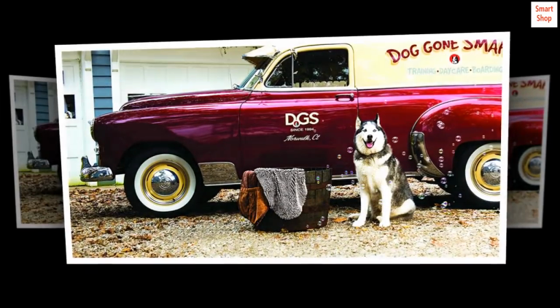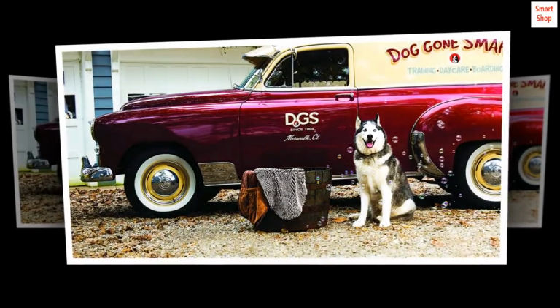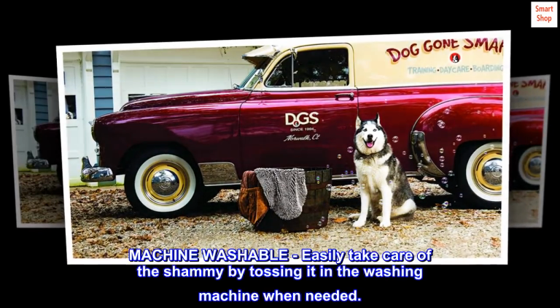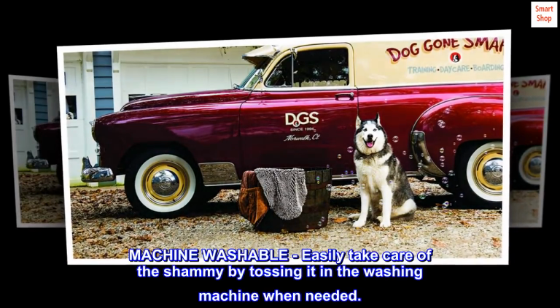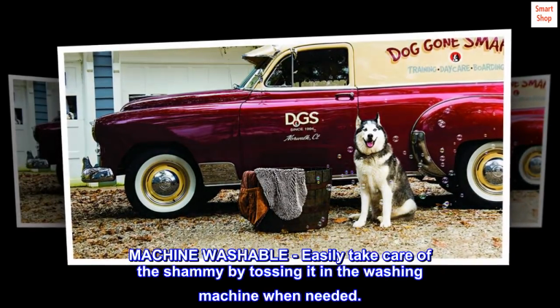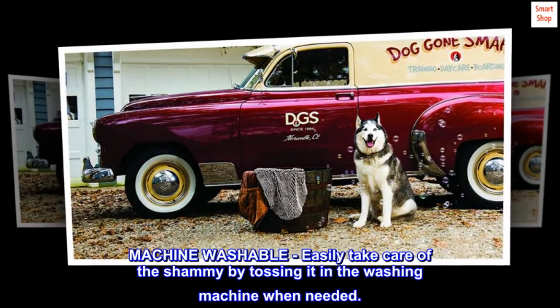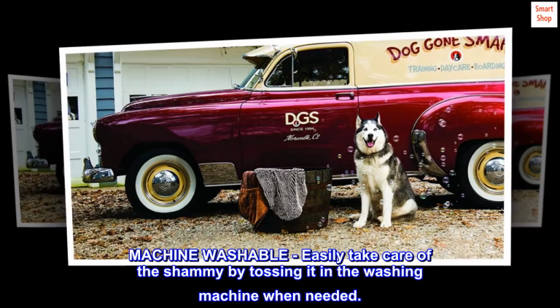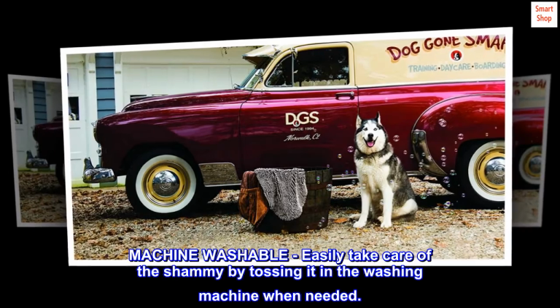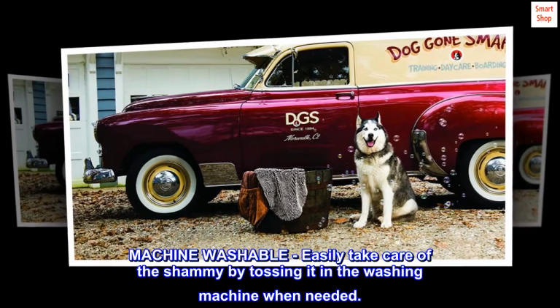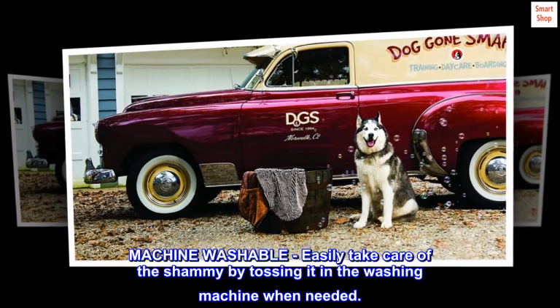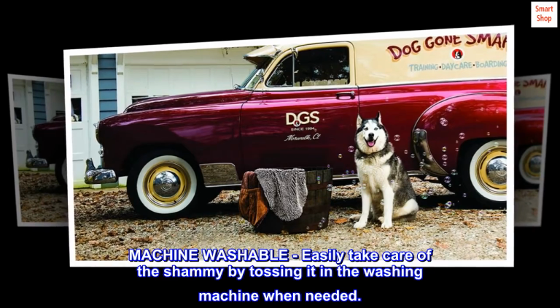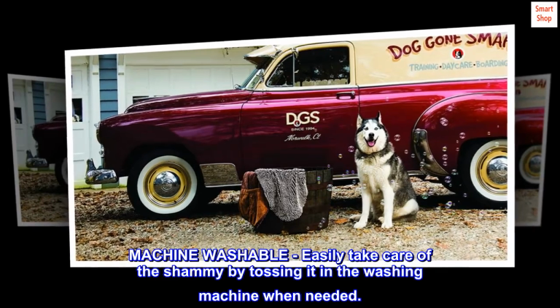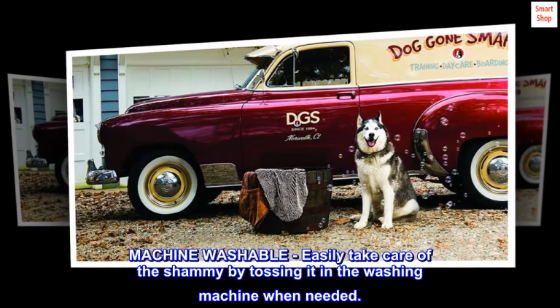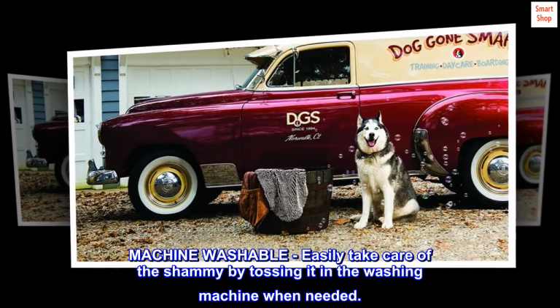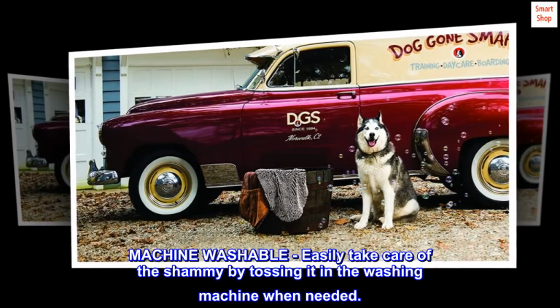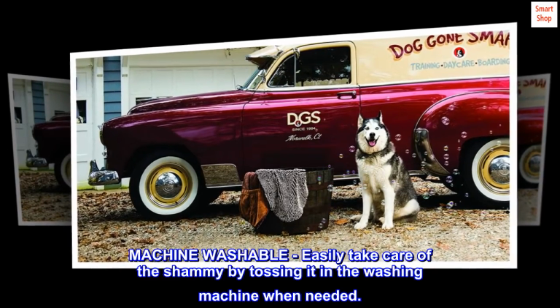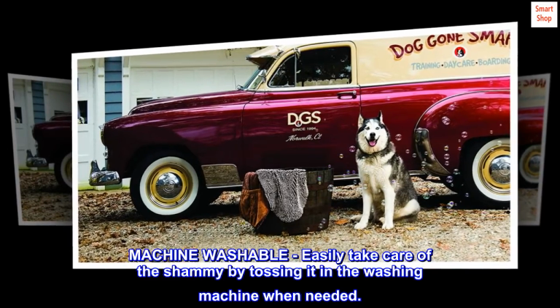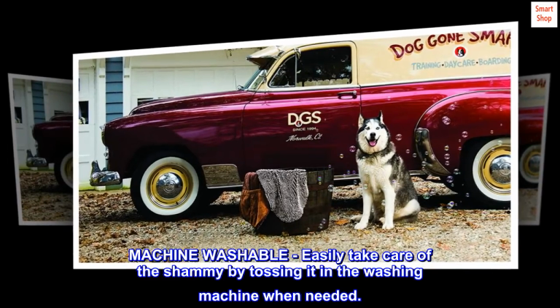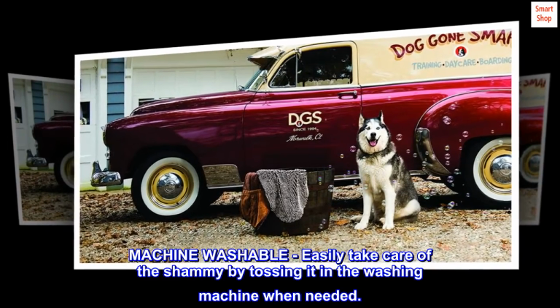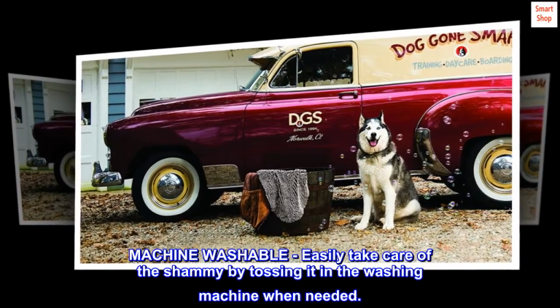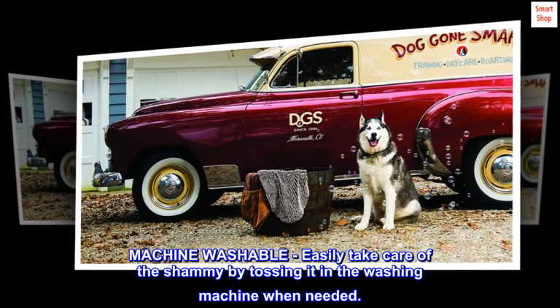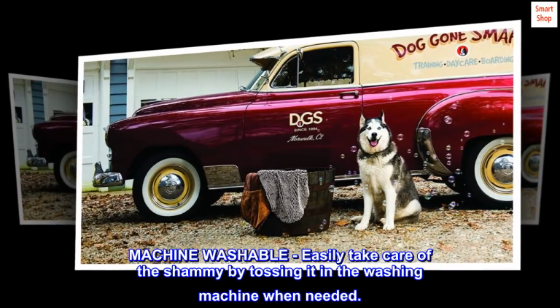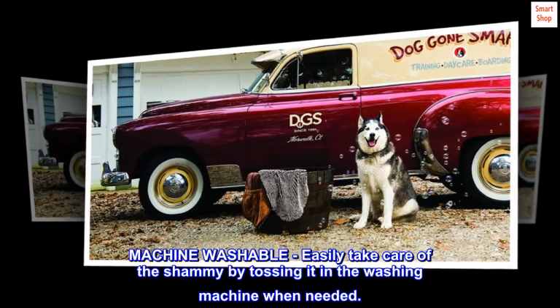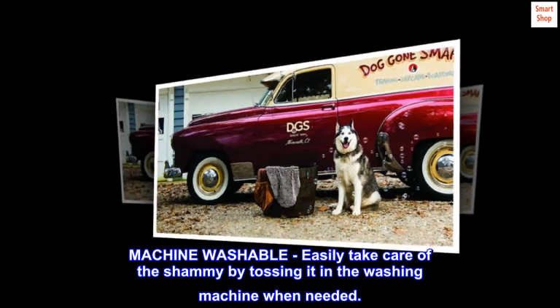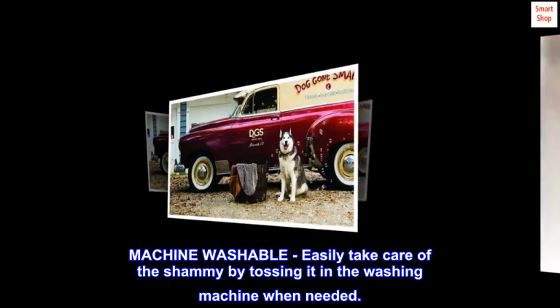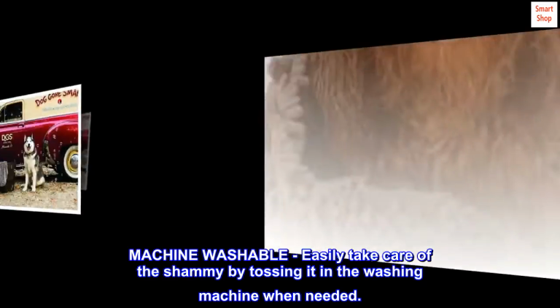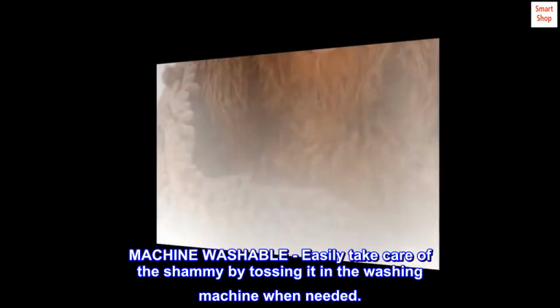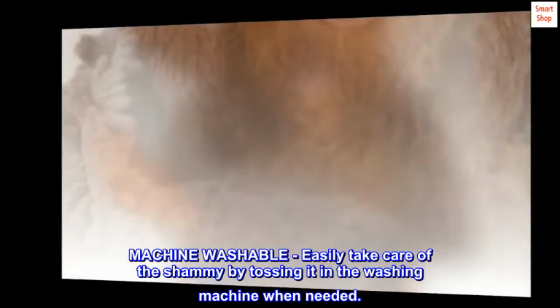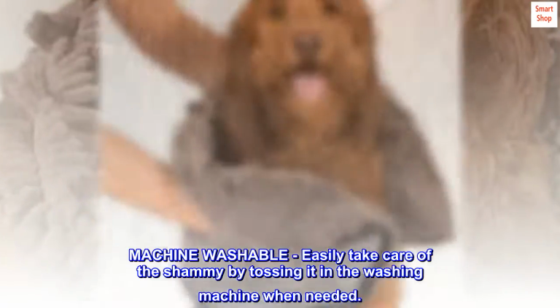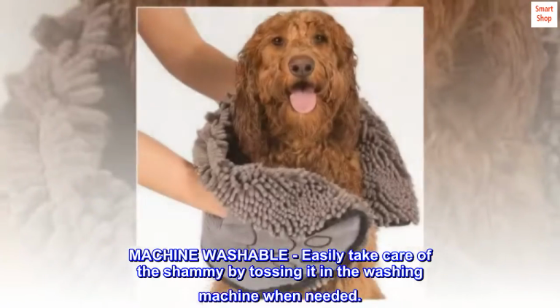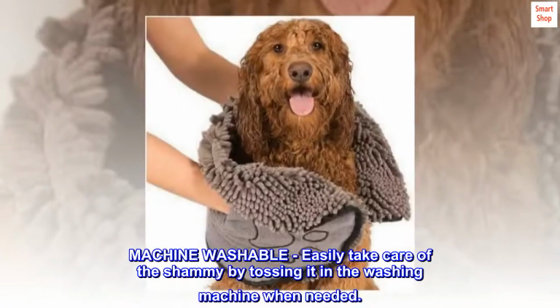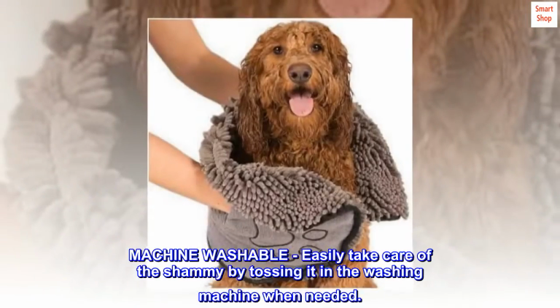Machine Washable. Easily take care of the chamois by tossing it in the washing machine when needed.